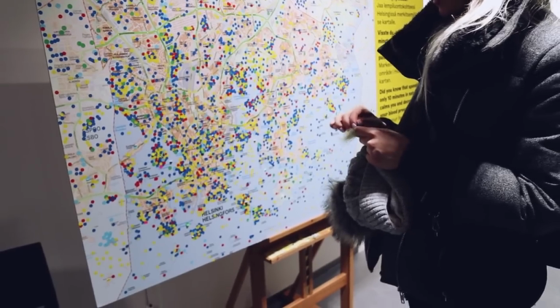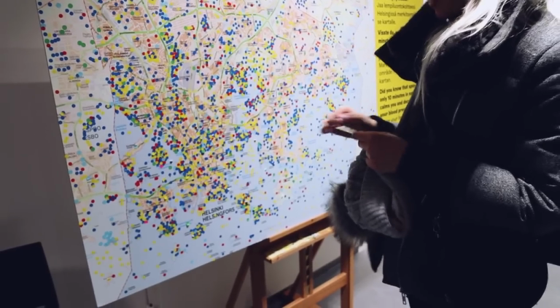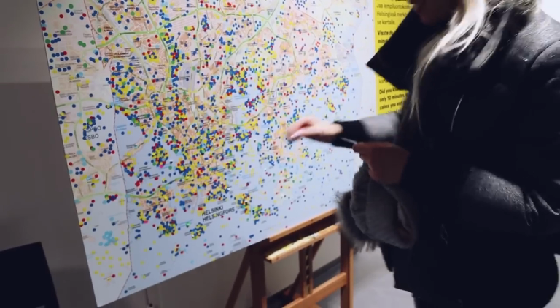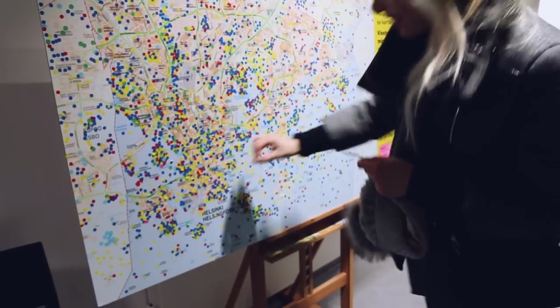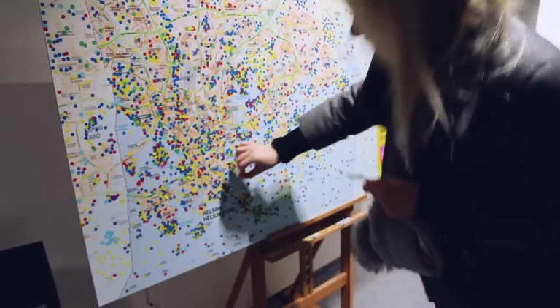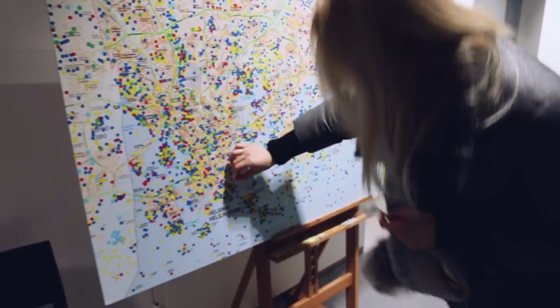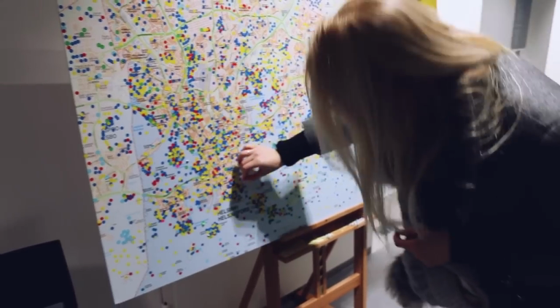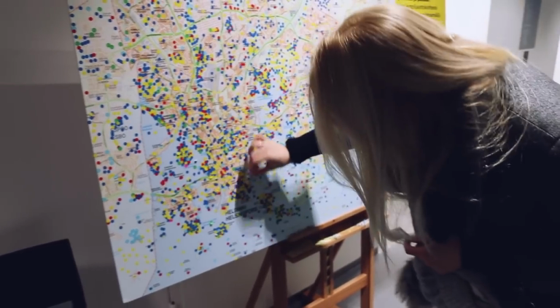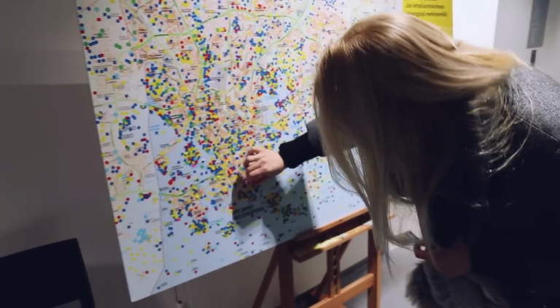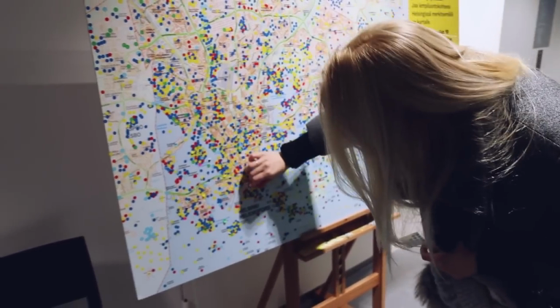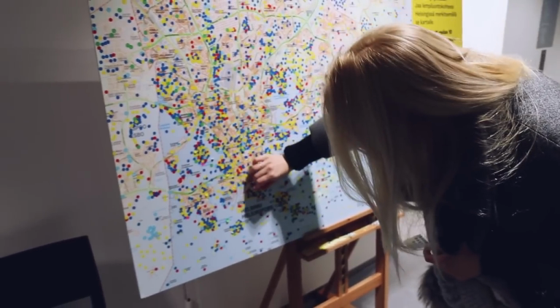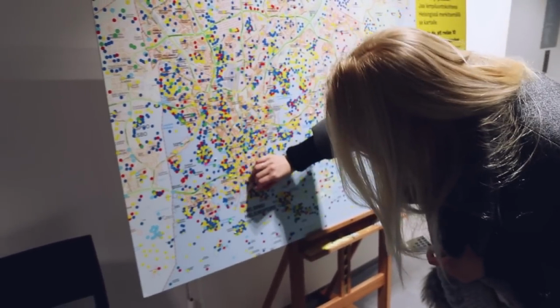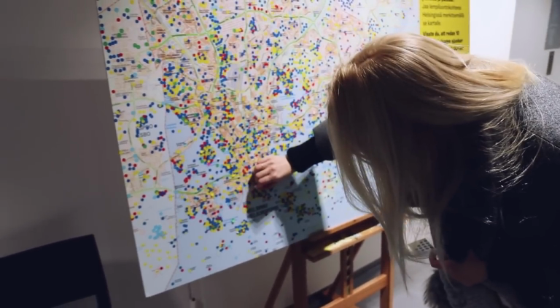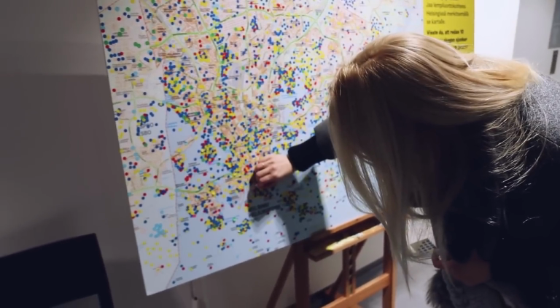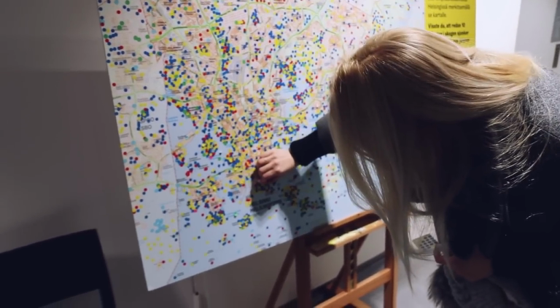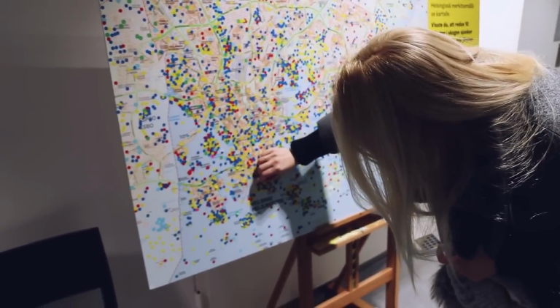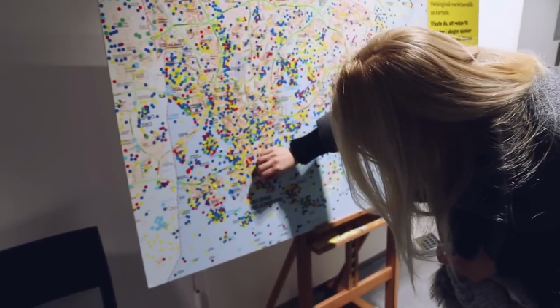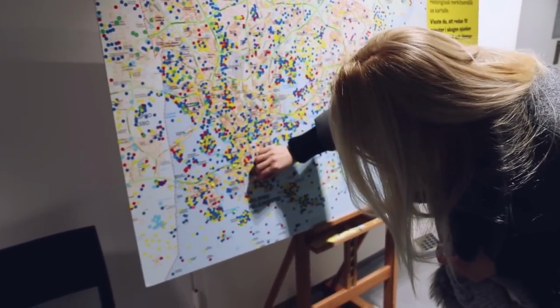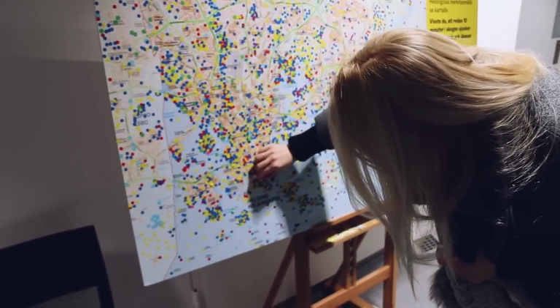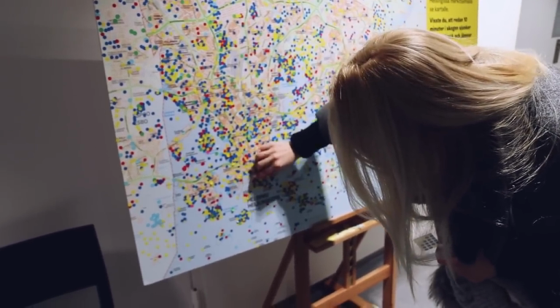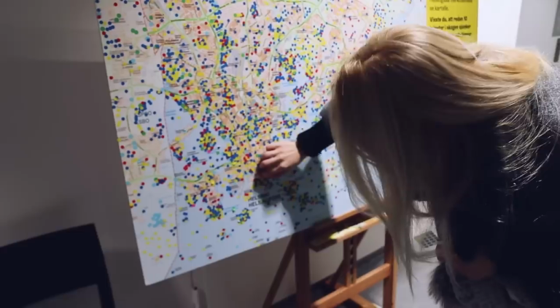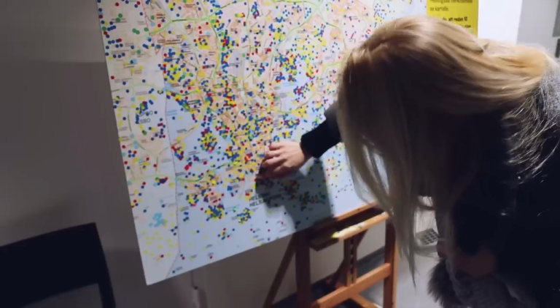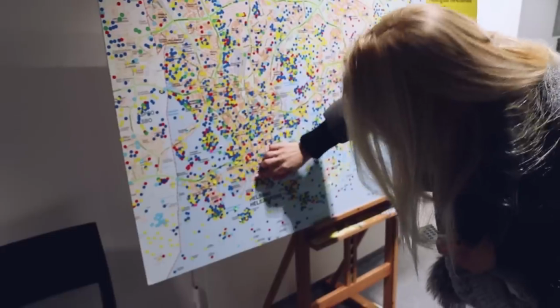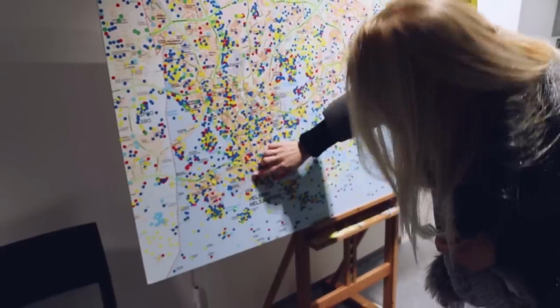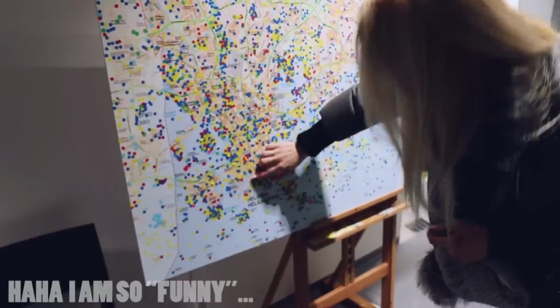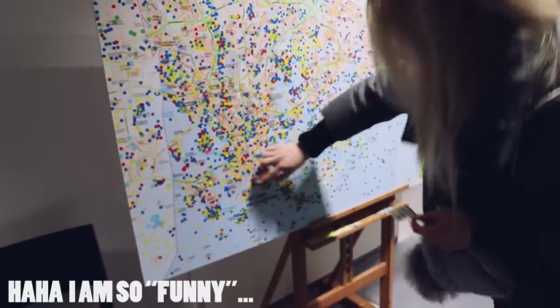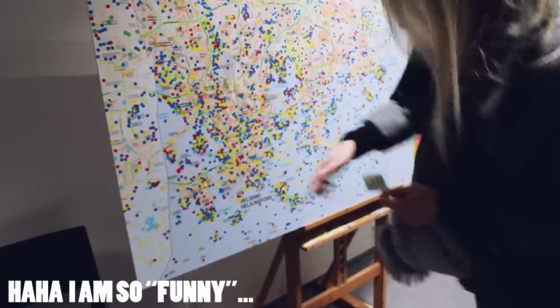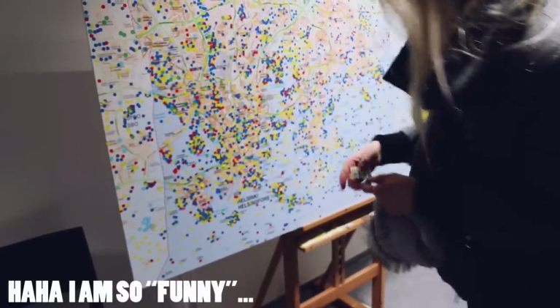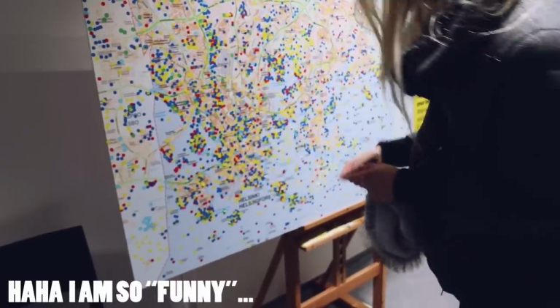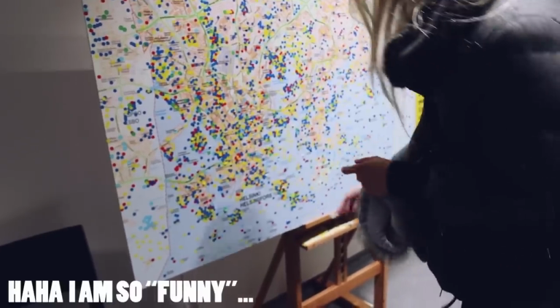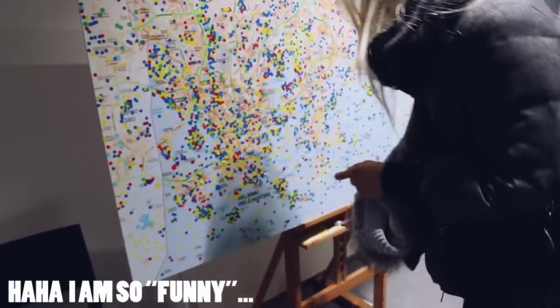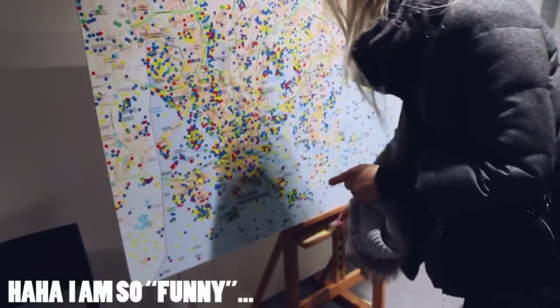Here I'm marking my favorite nature place in Helsinki, so if you want, you can go and try to find it.